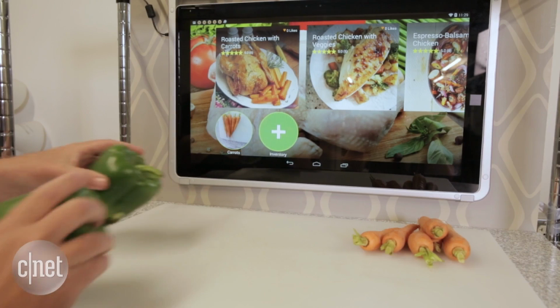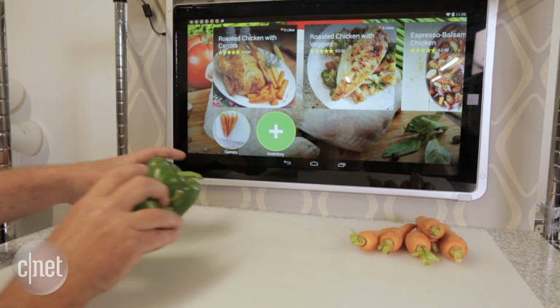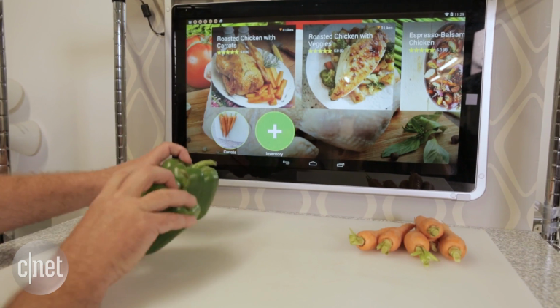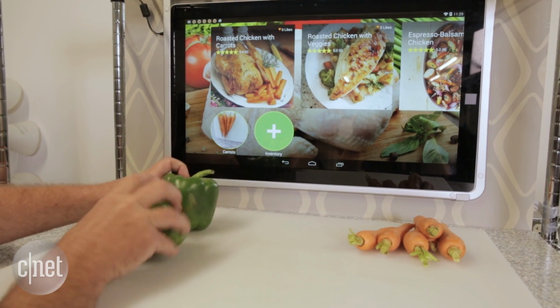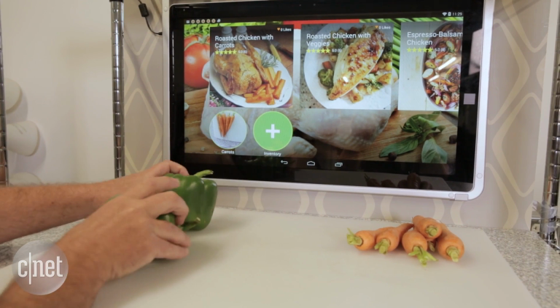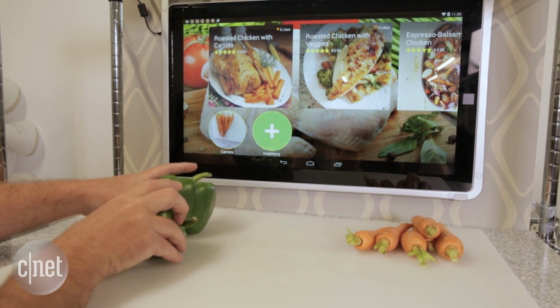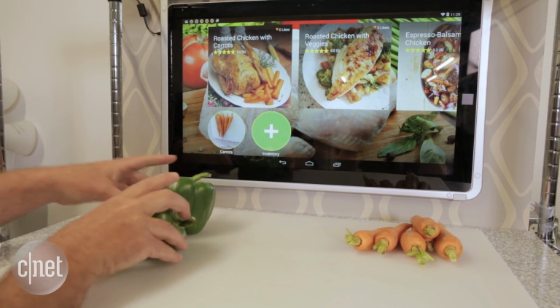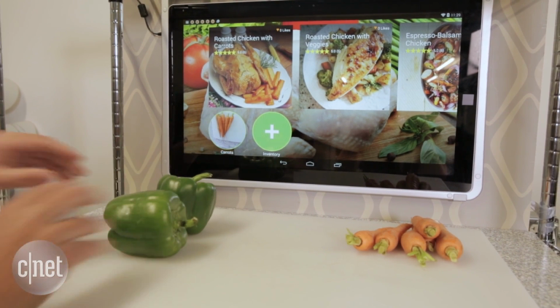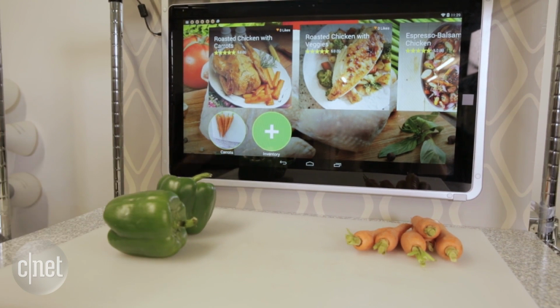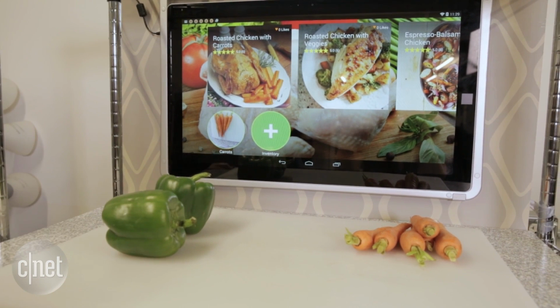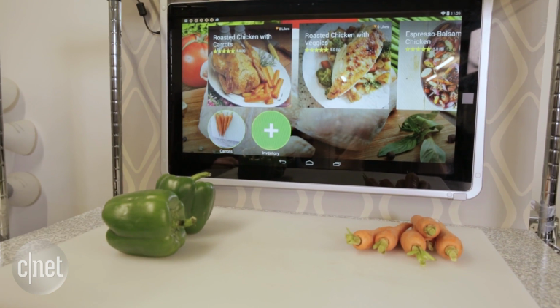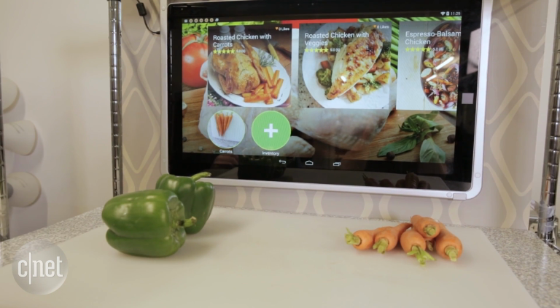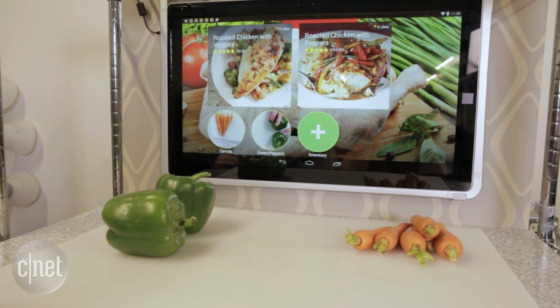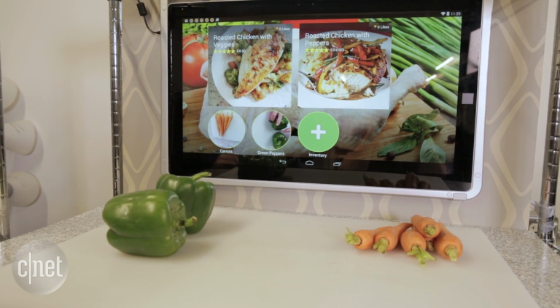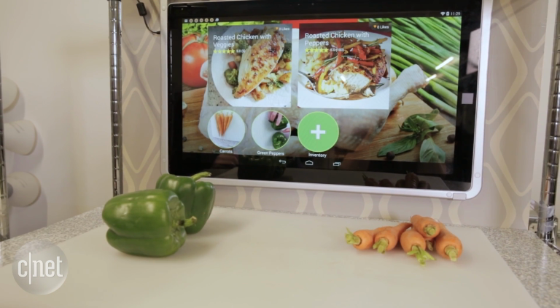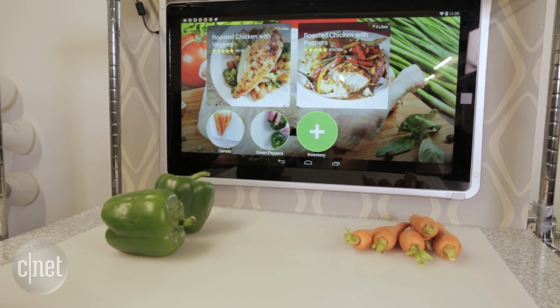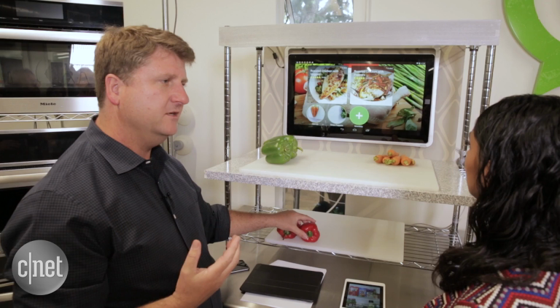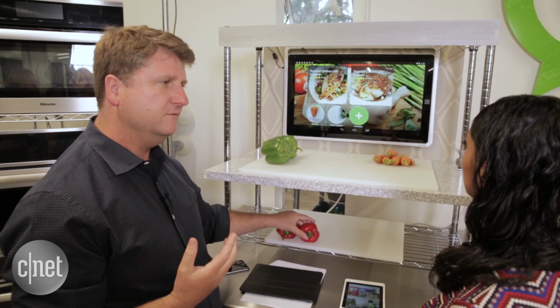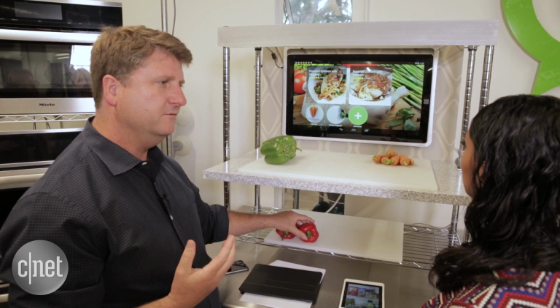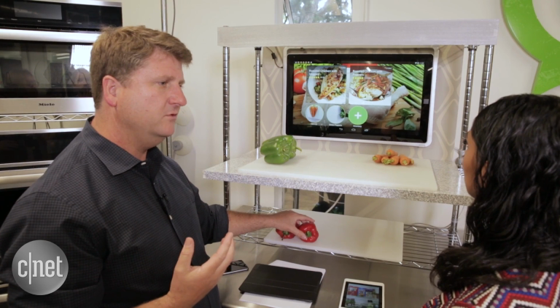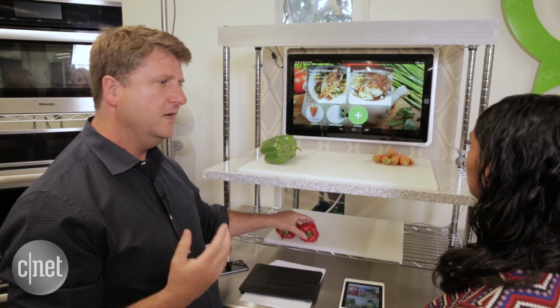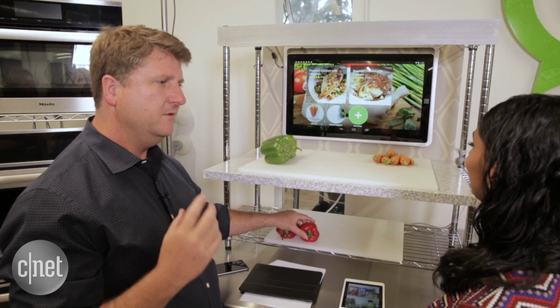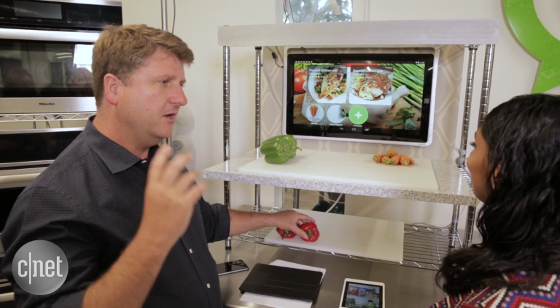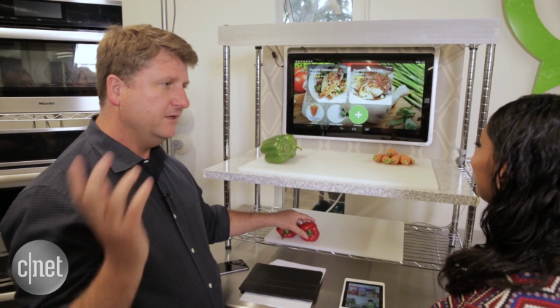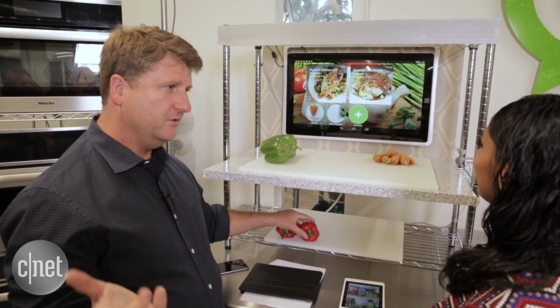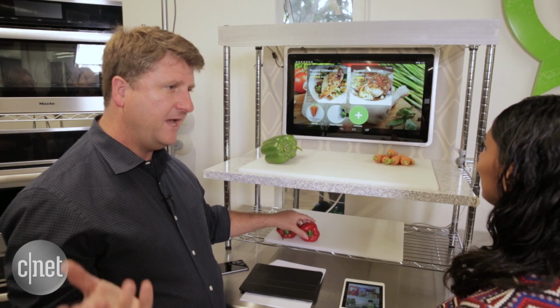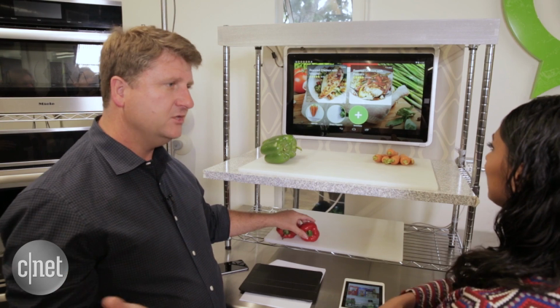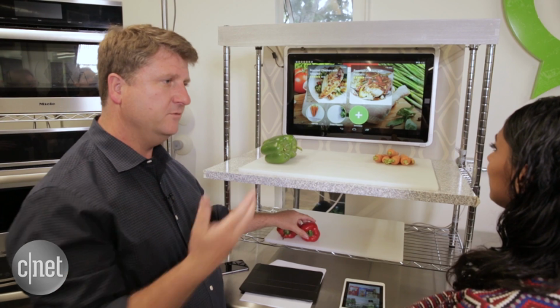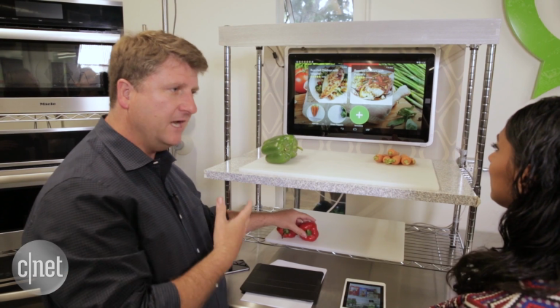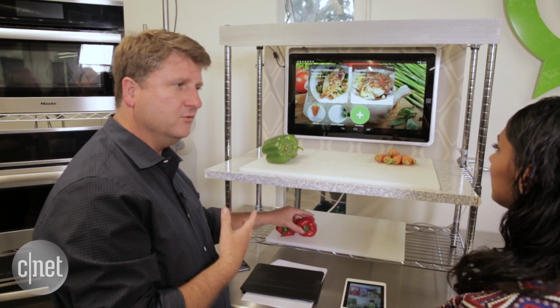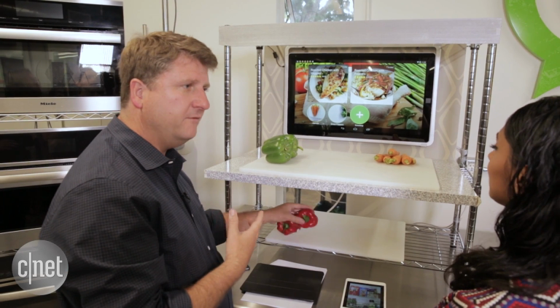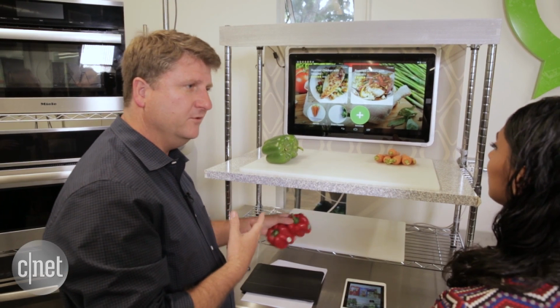The camera sees those, and we're essentially doing the same facial recognition for food, not only for the packaged food, but now for raw food.